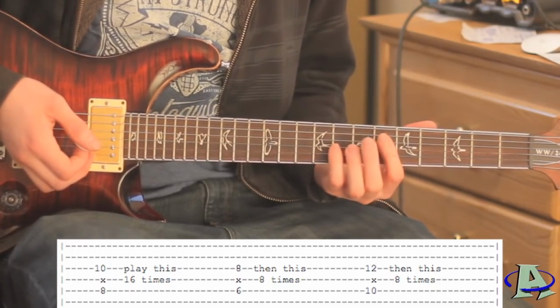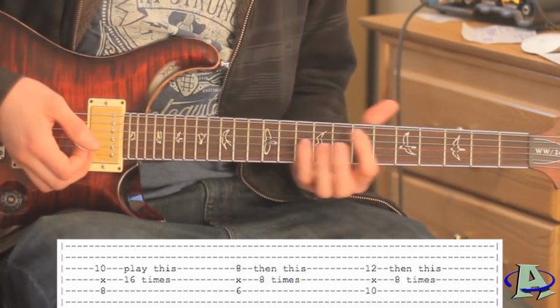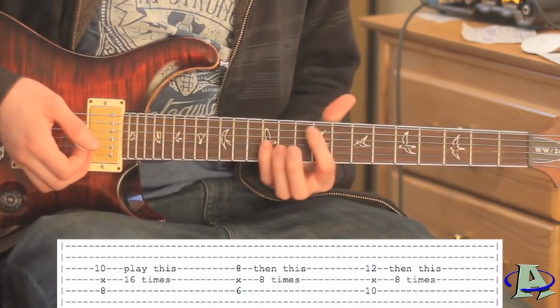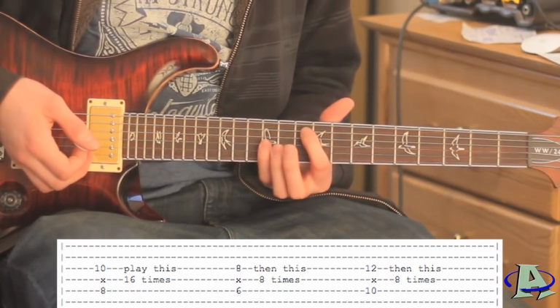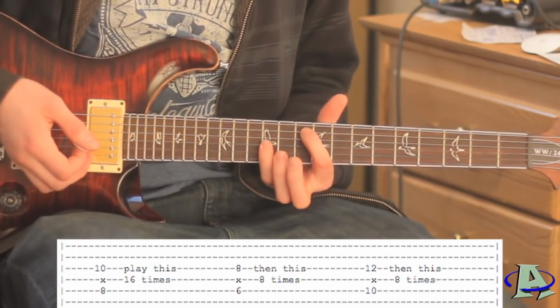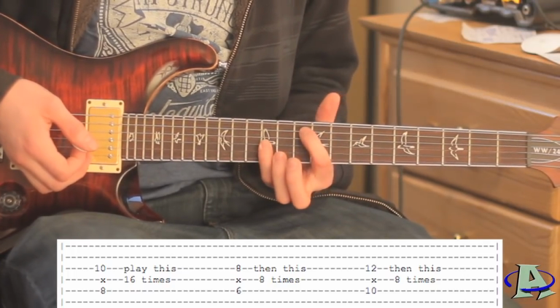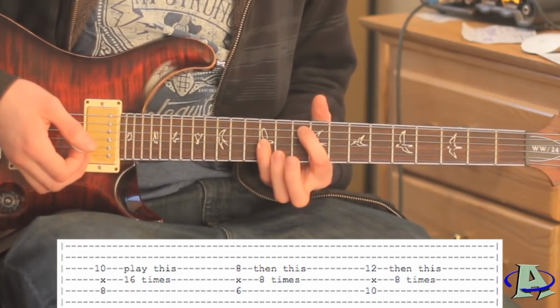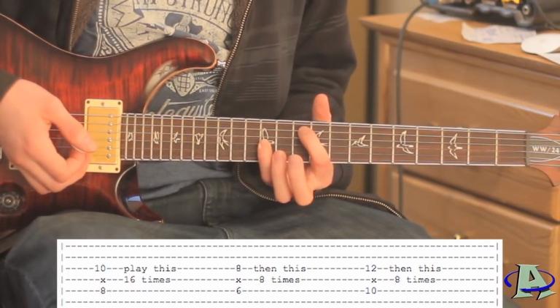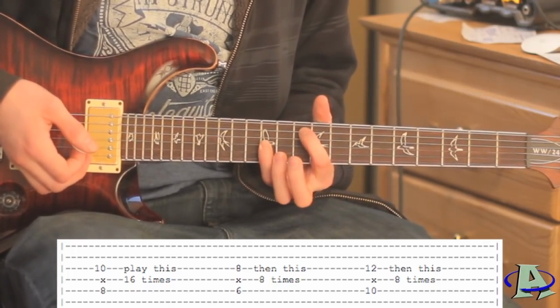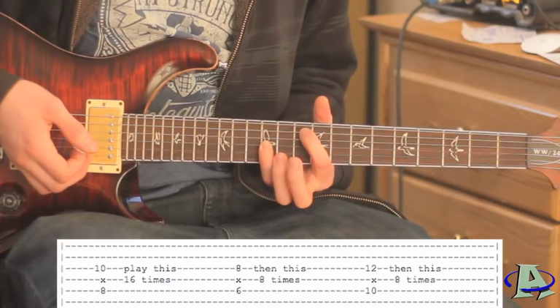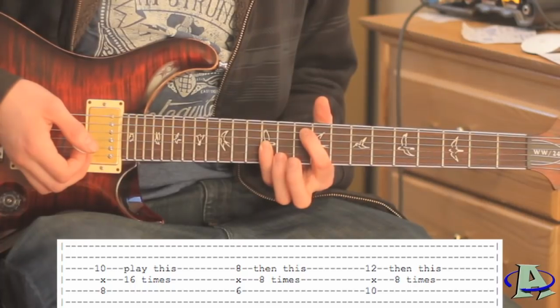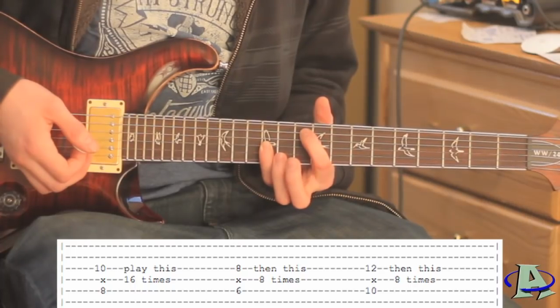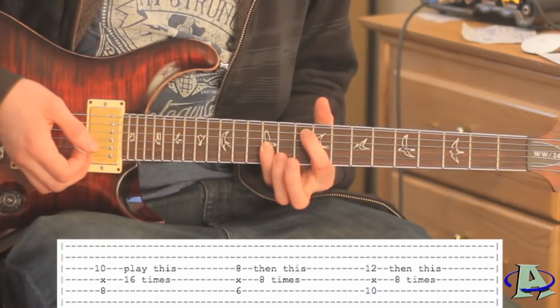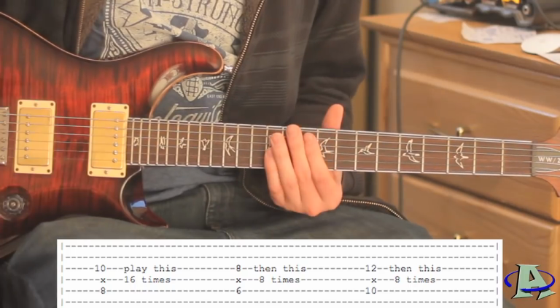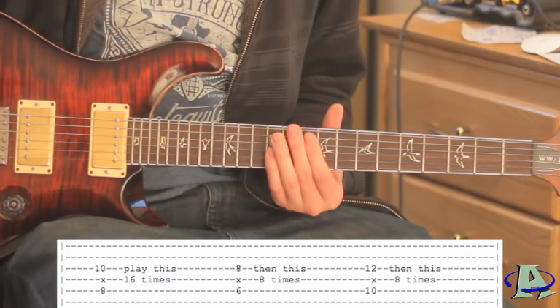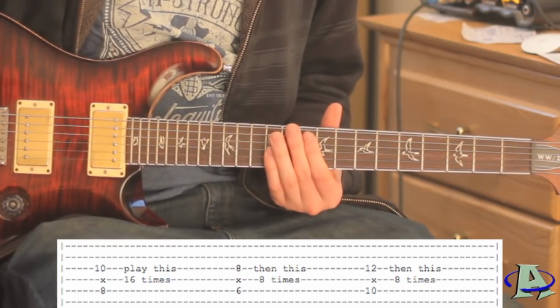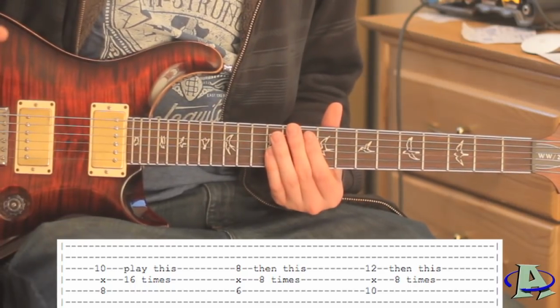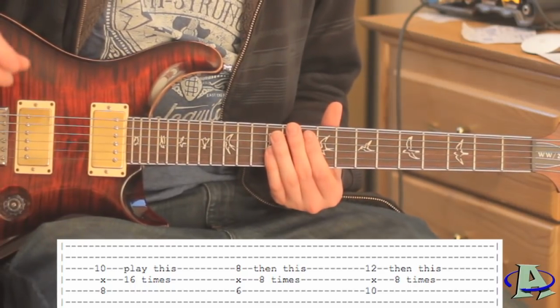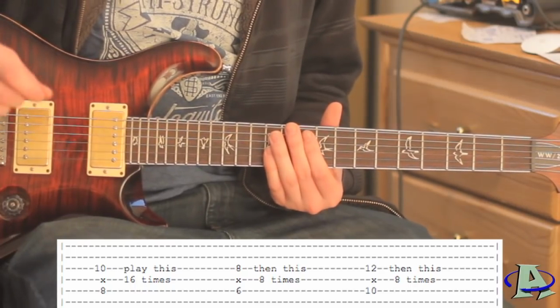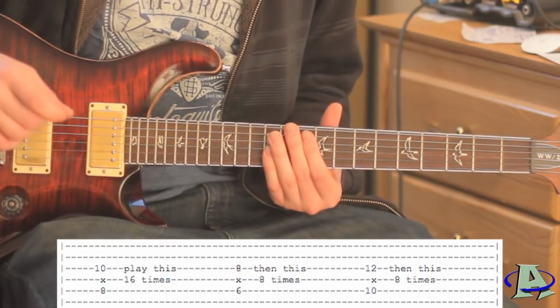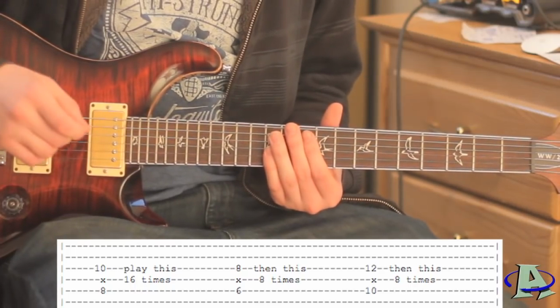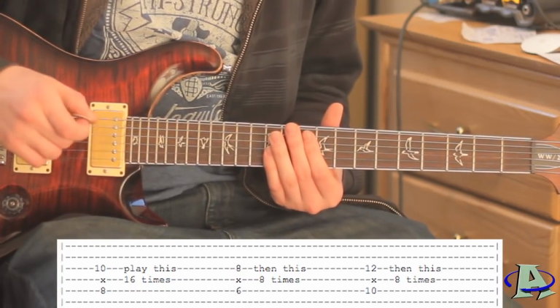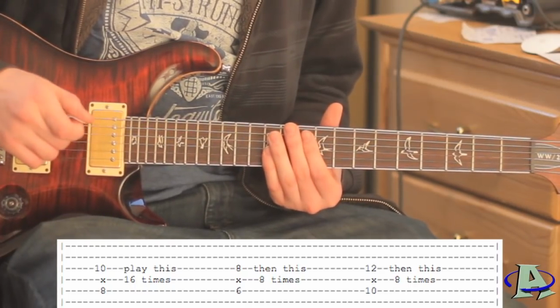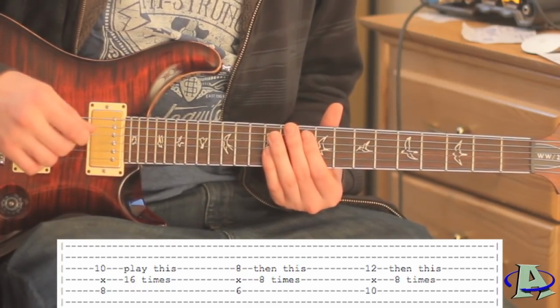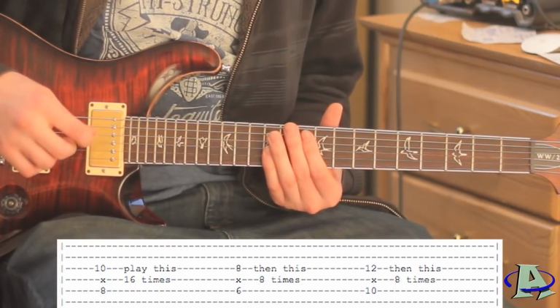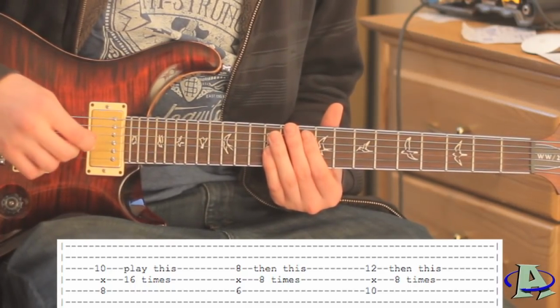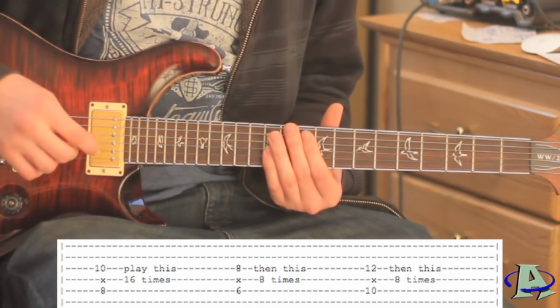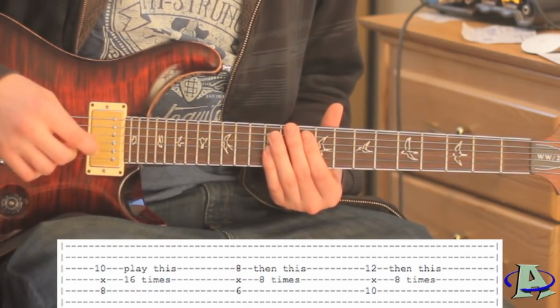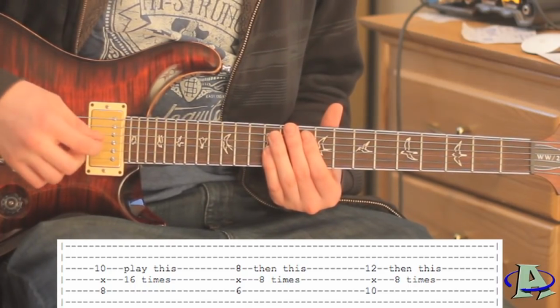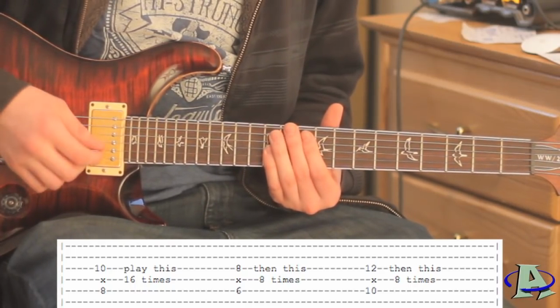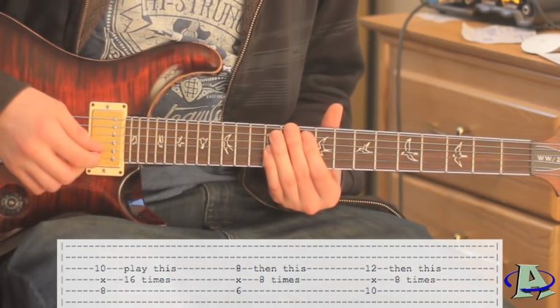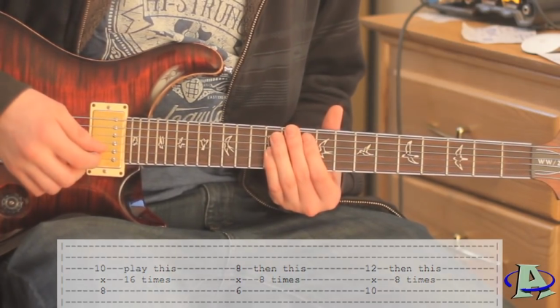Then go to an octave chord on the tenth fret and strum that eight times. If you want to know how to play octave chords, there's a video on my channel showing exactly how to do that and it's really simple.